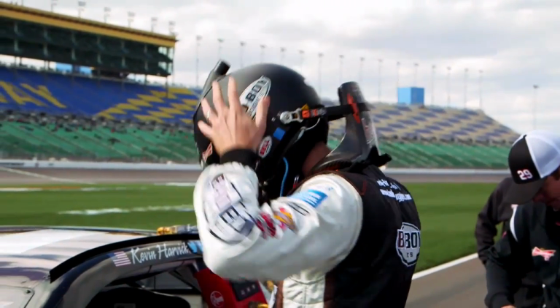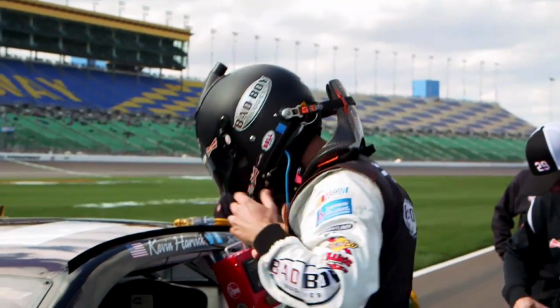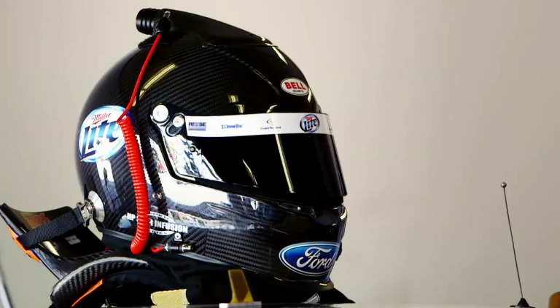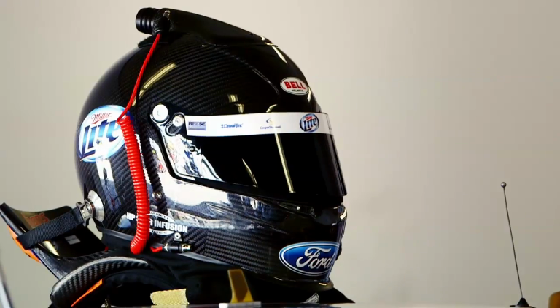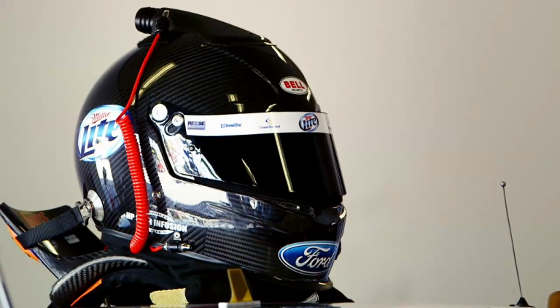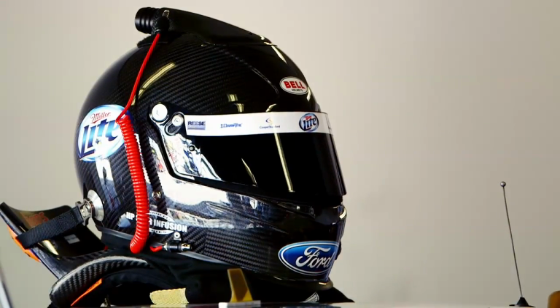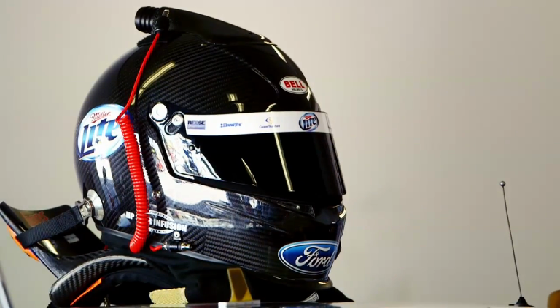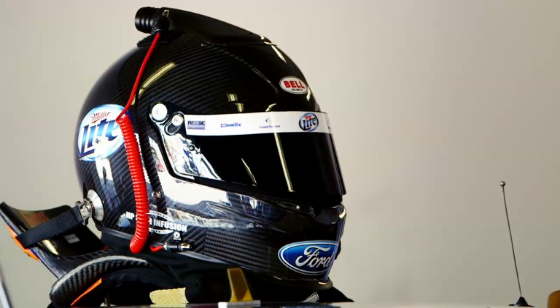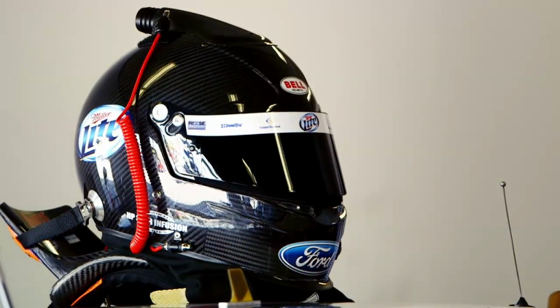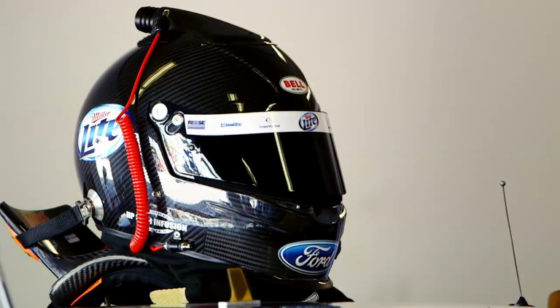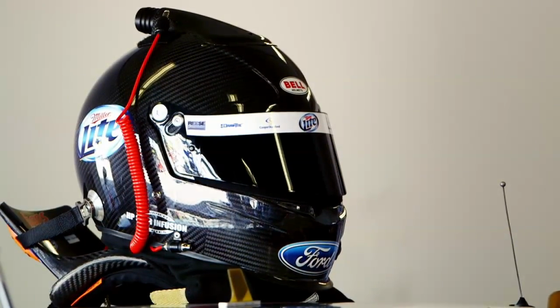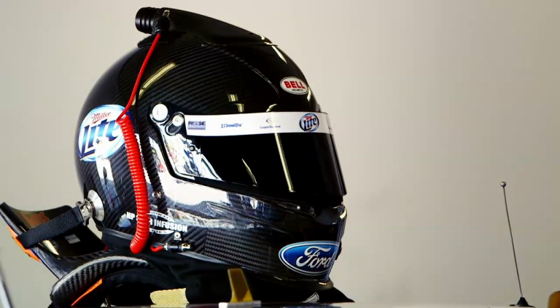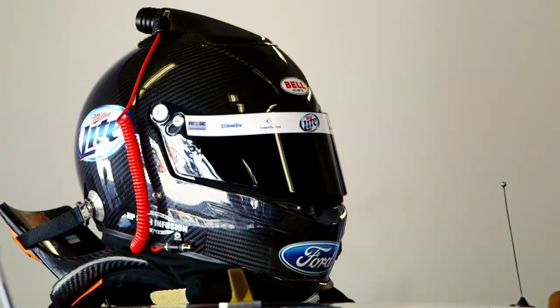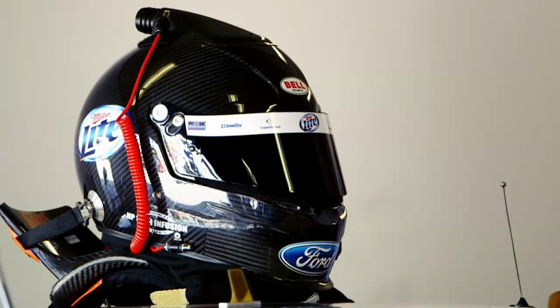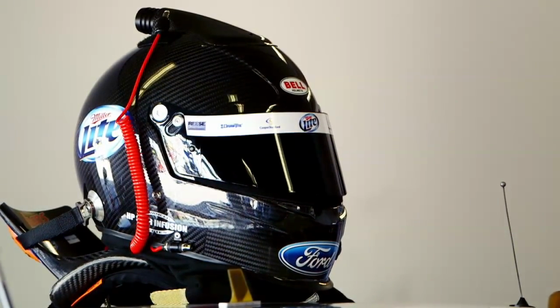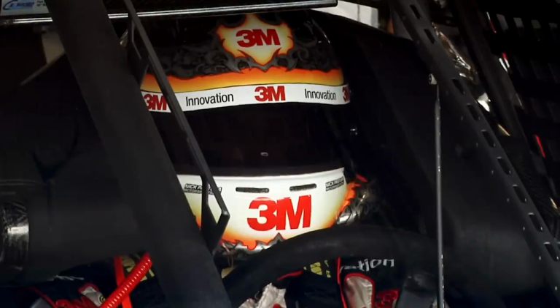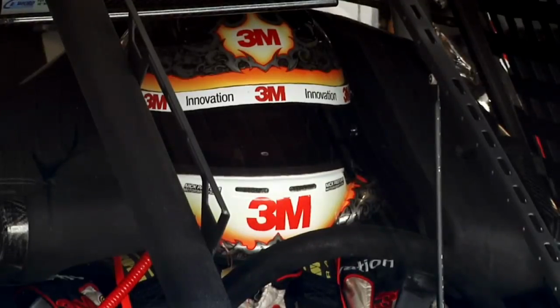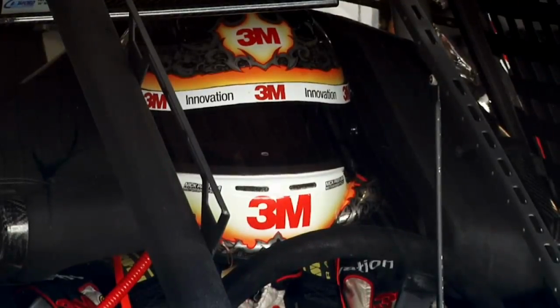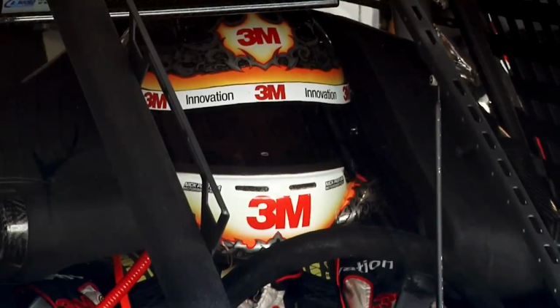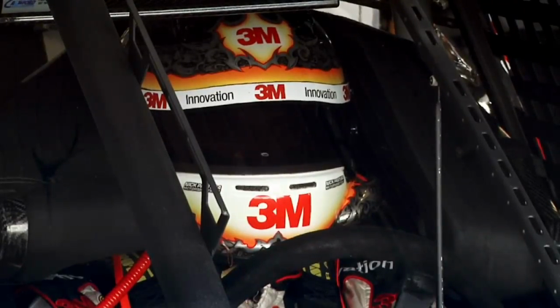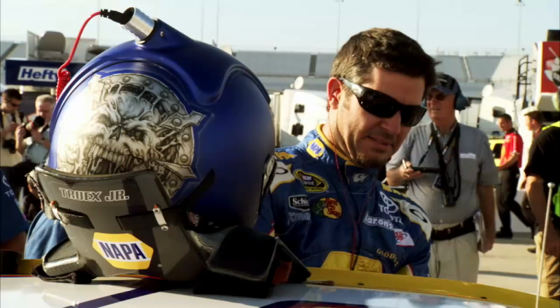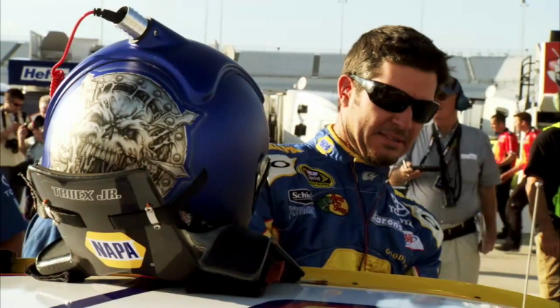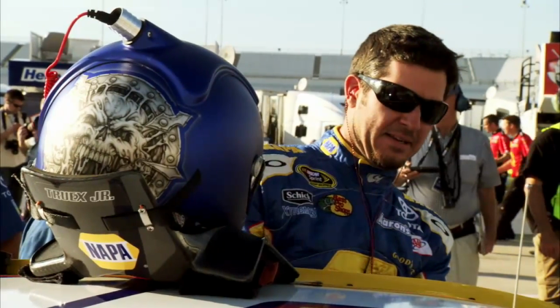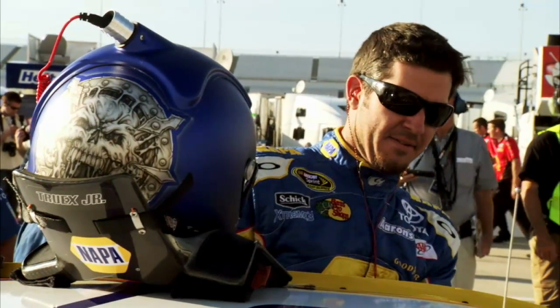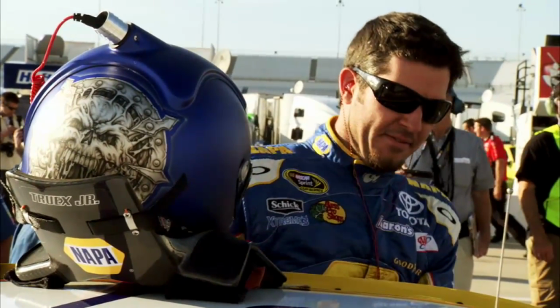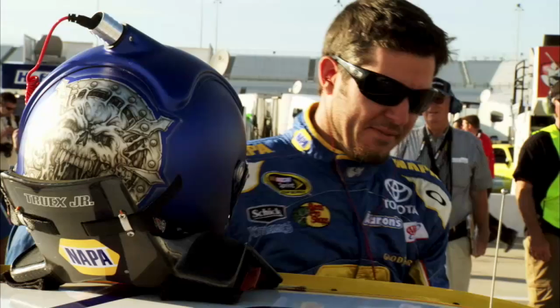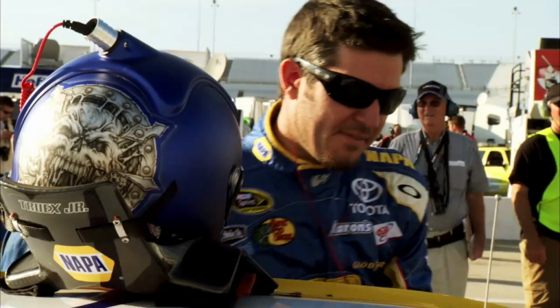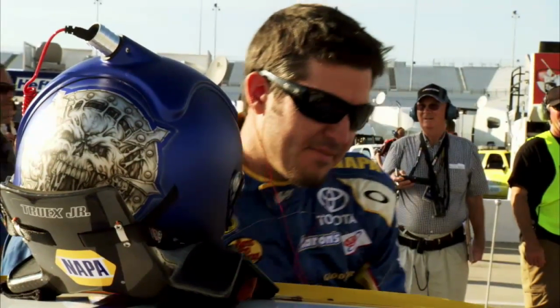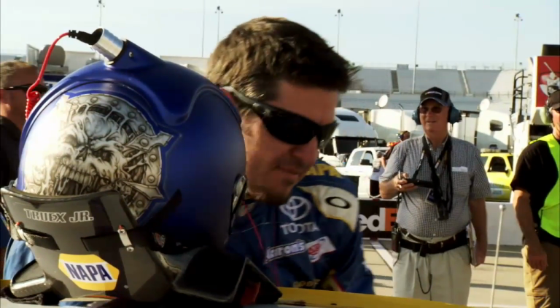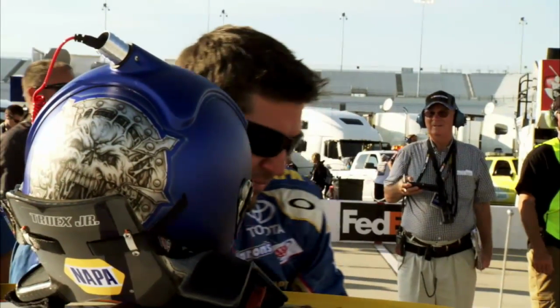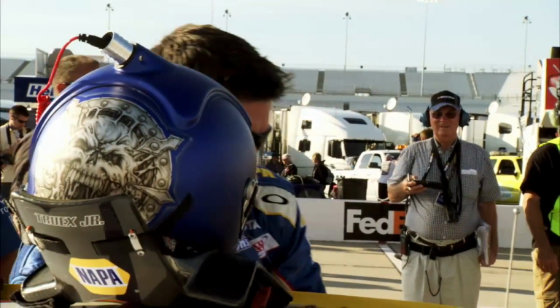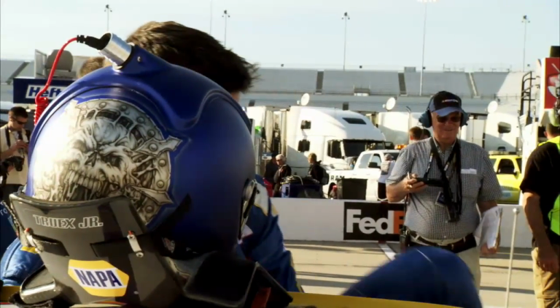Today's helmets are fitted with microphones so the driver can radio the crew in the pits, as well as a nozzle for cool air to be pumped in.